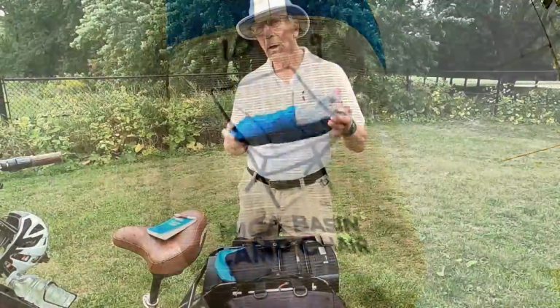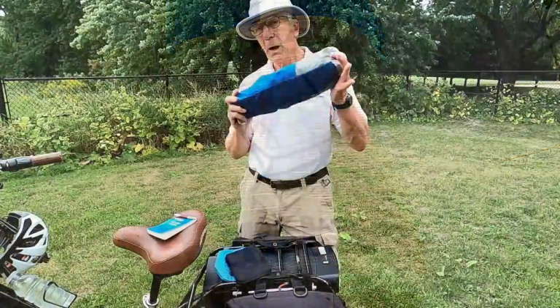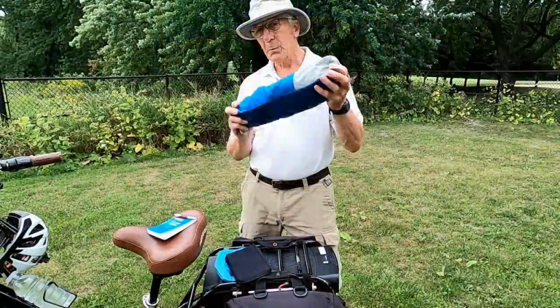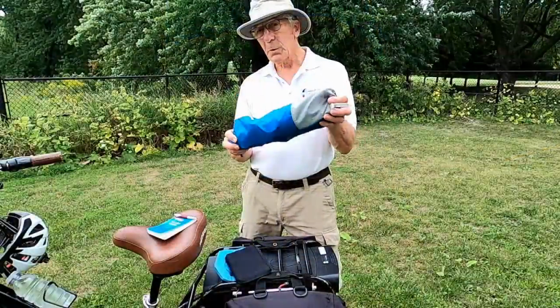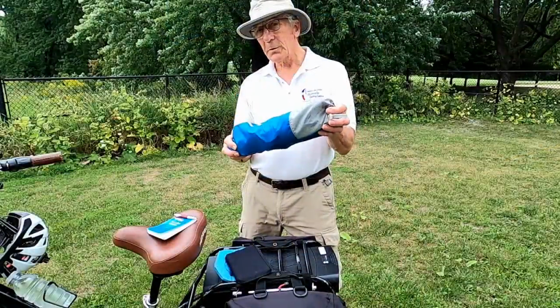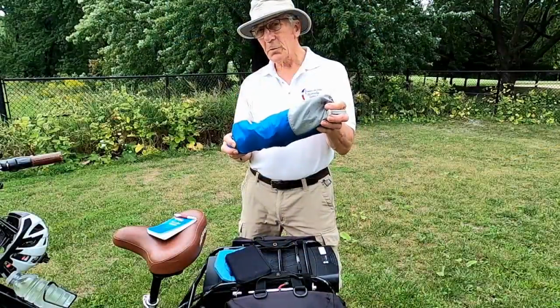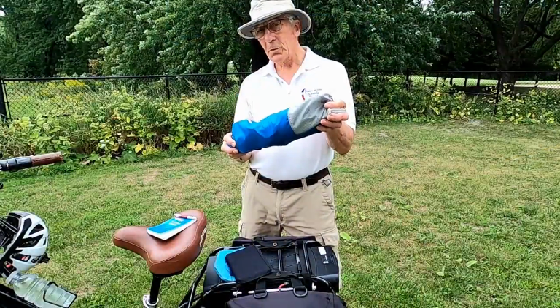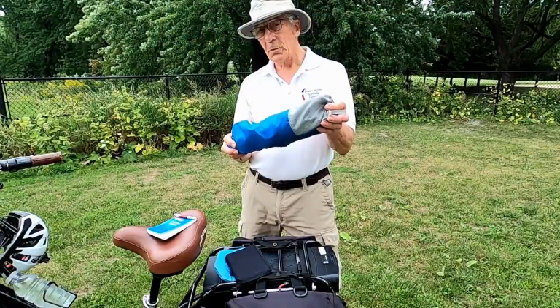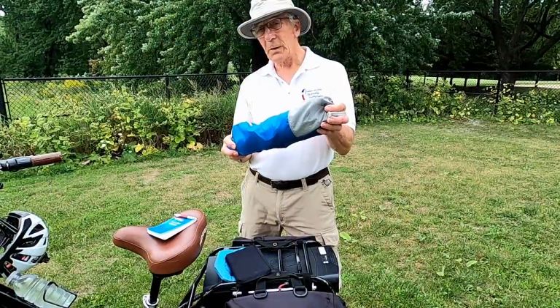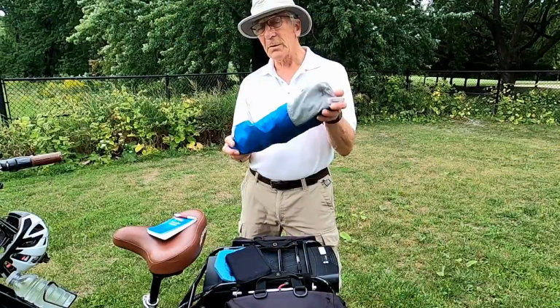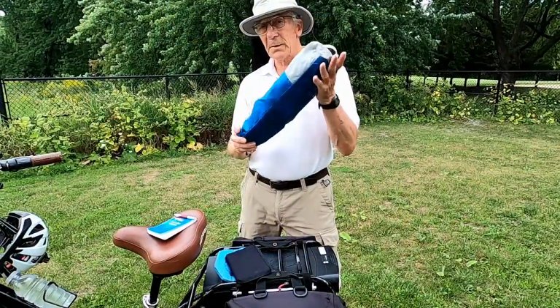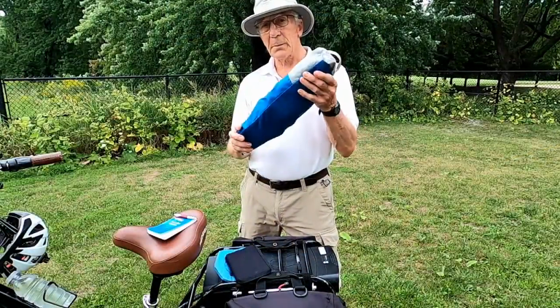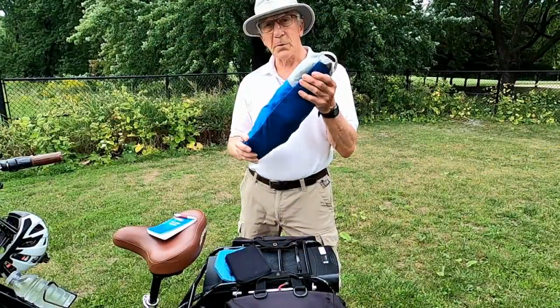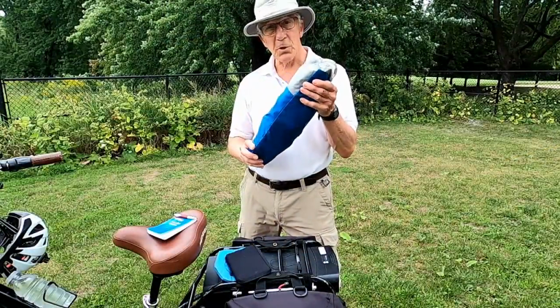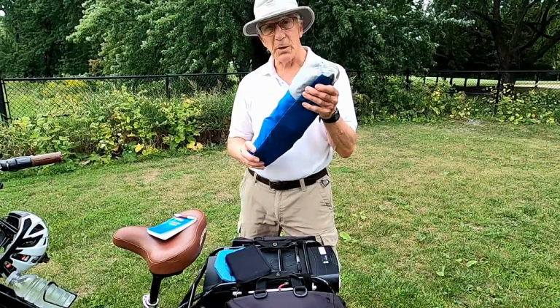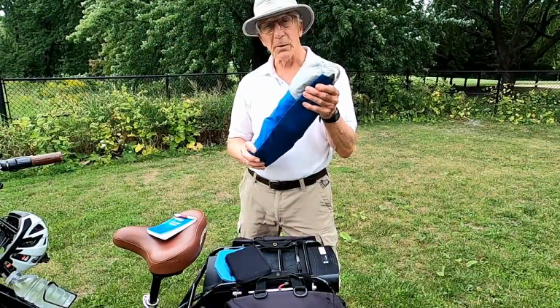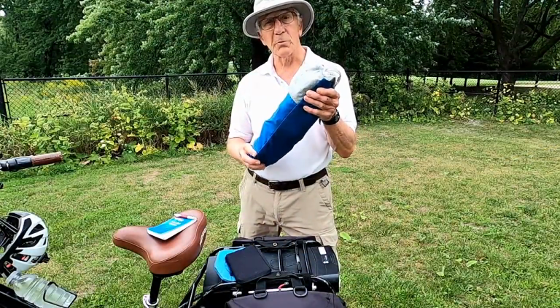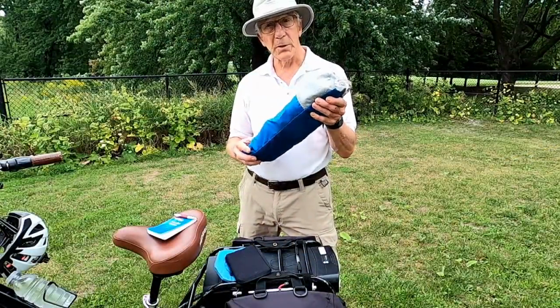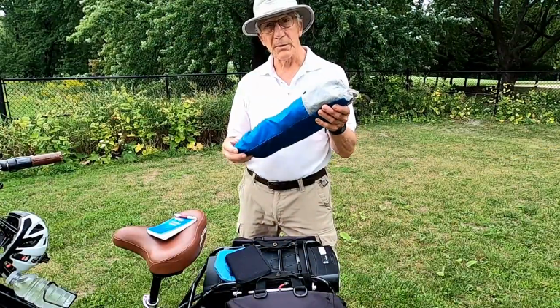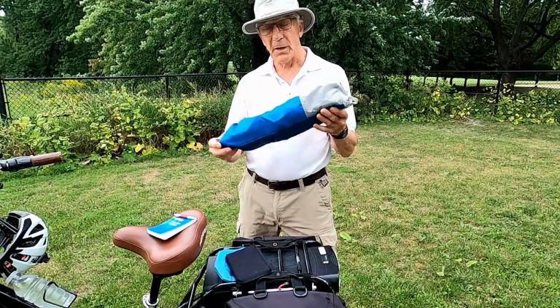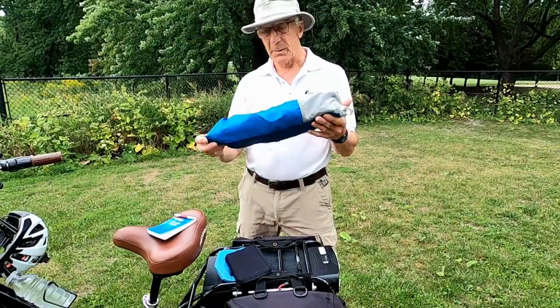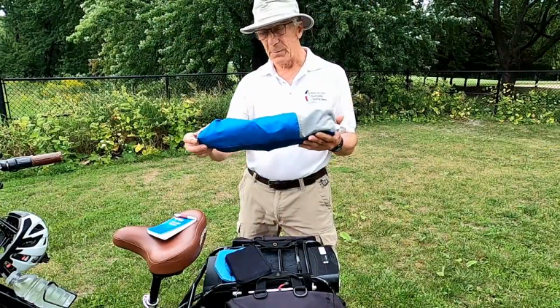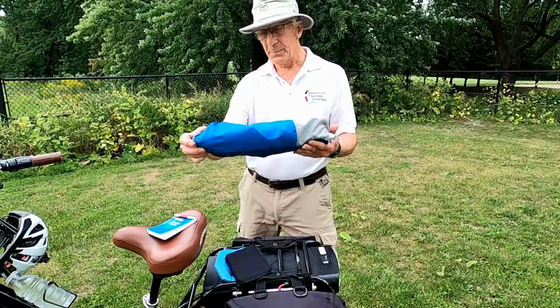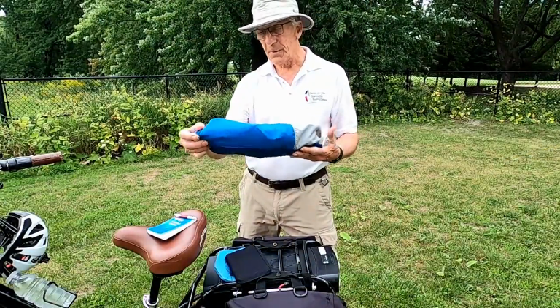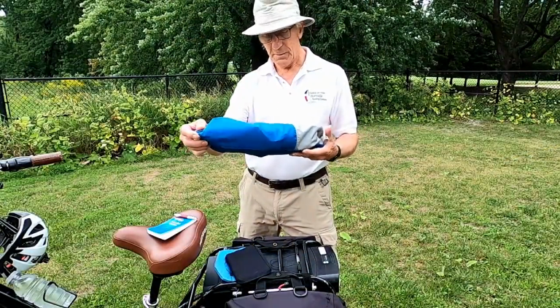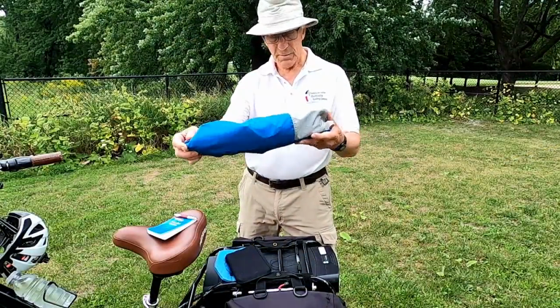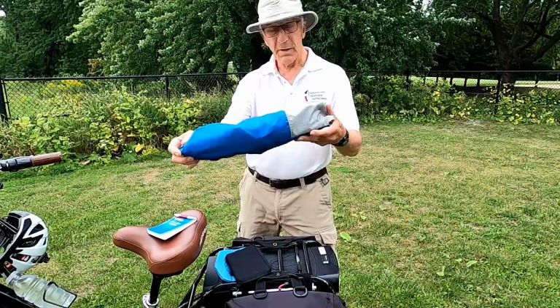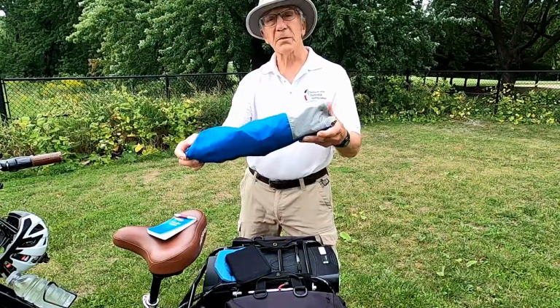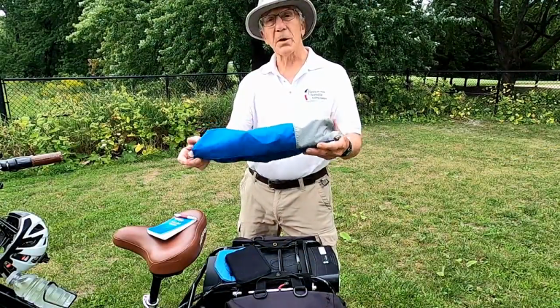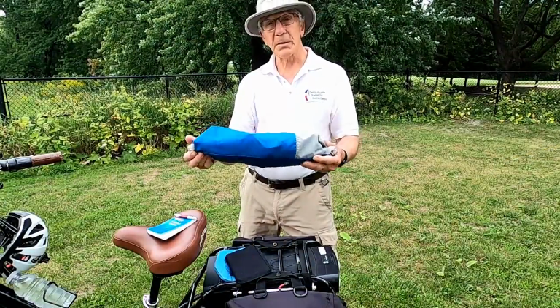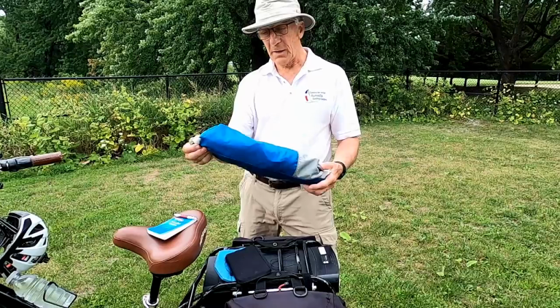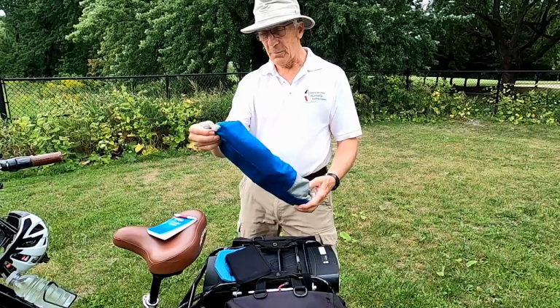I'm going to show you how to set up the chair in real time. Let's start now.